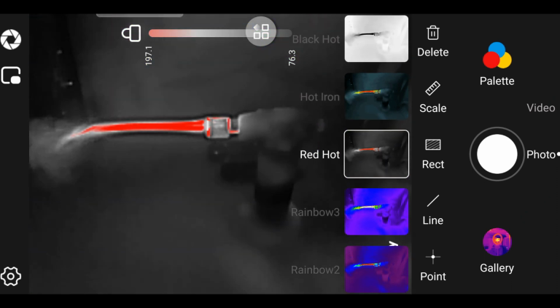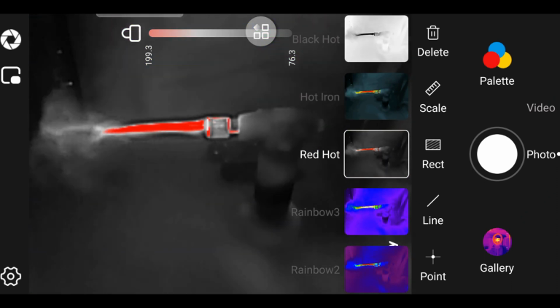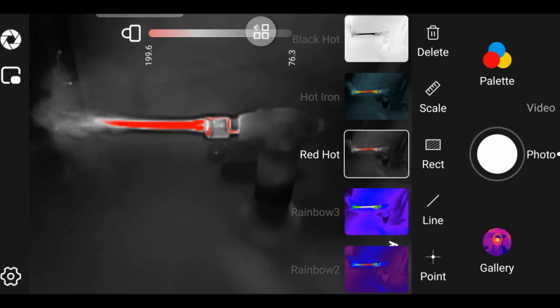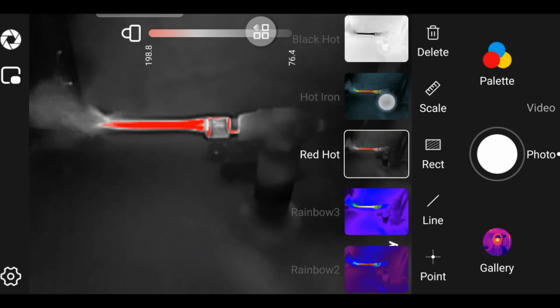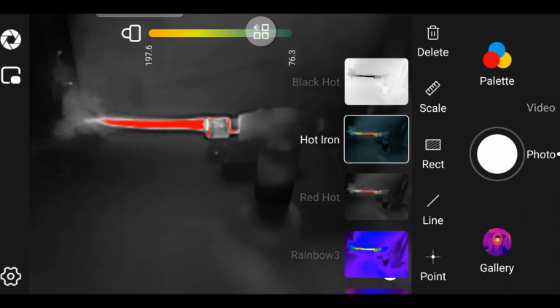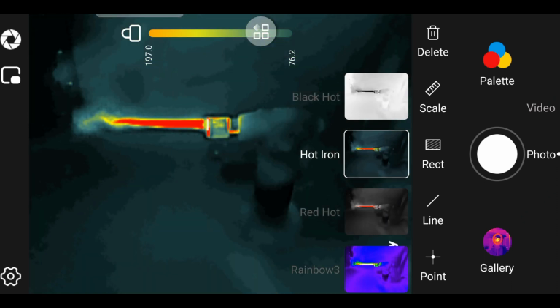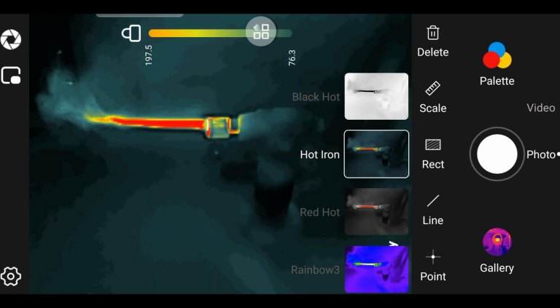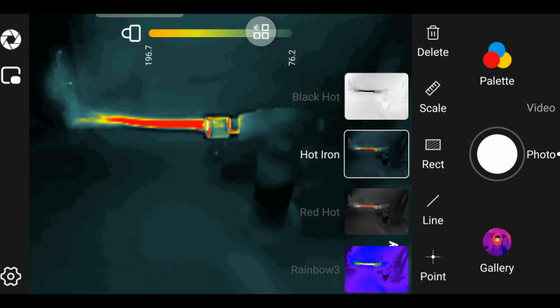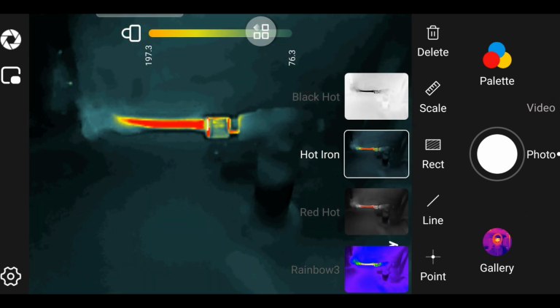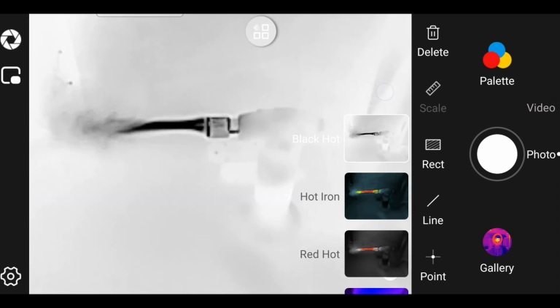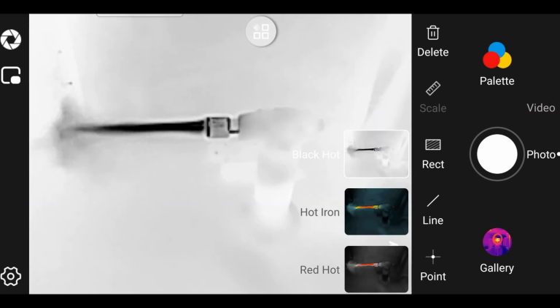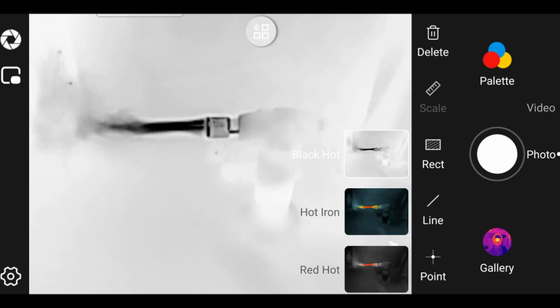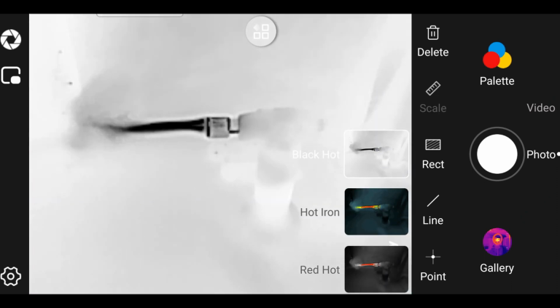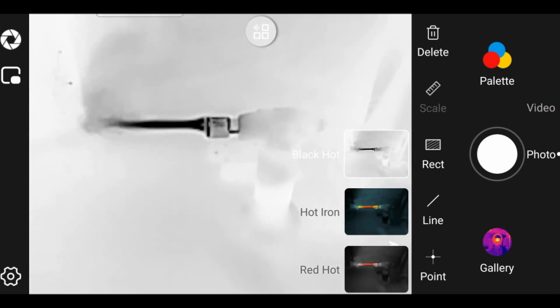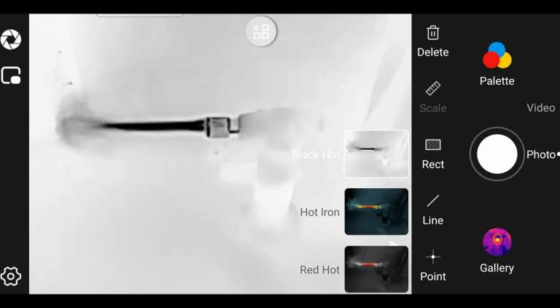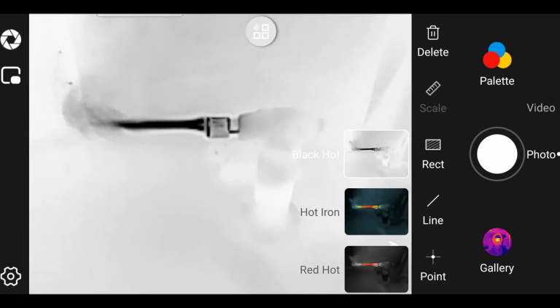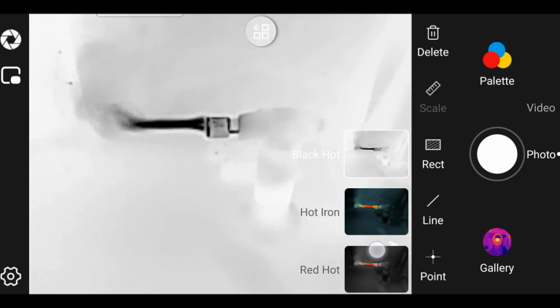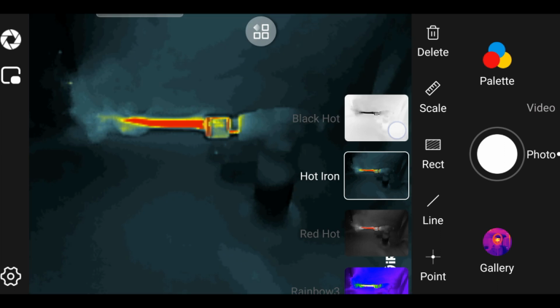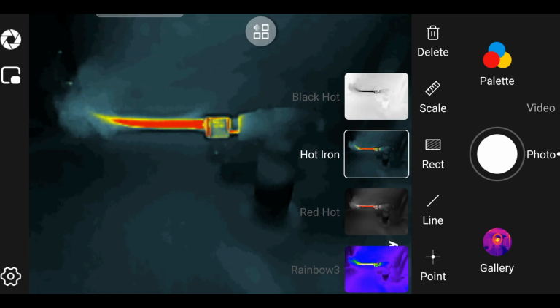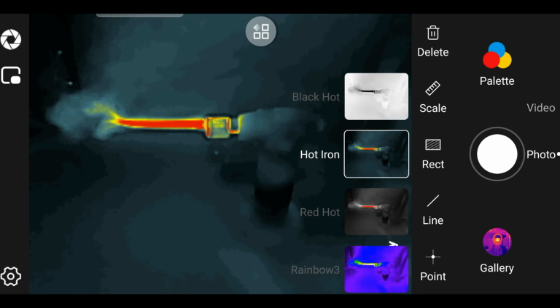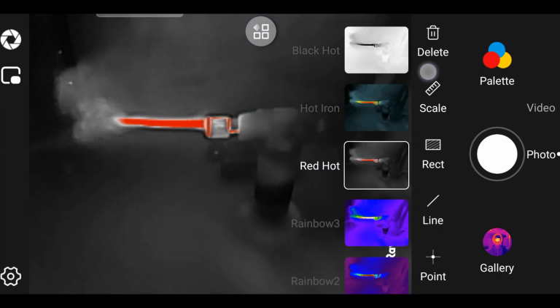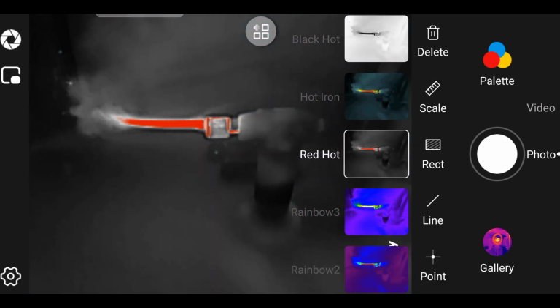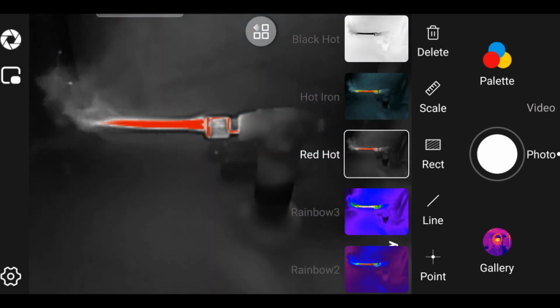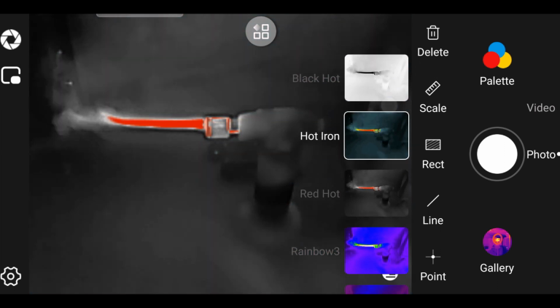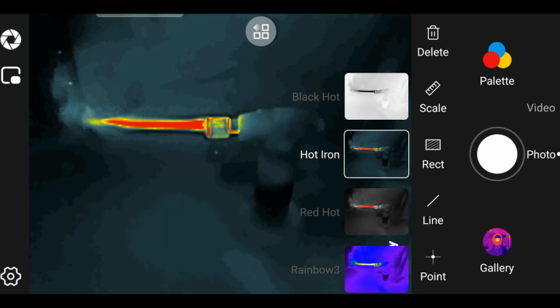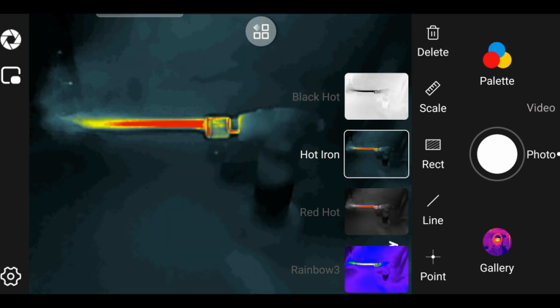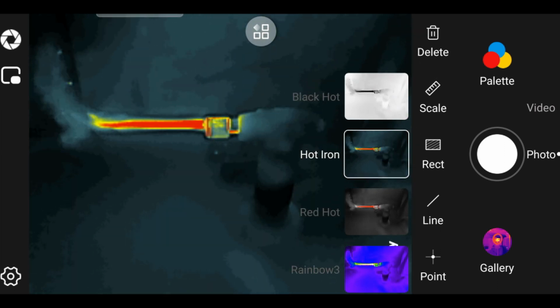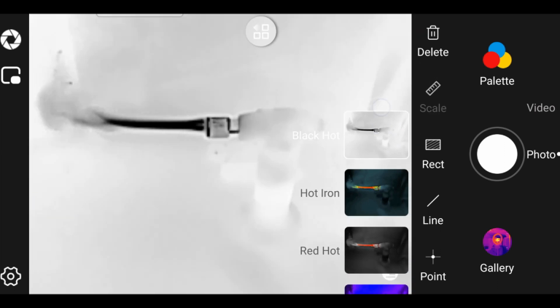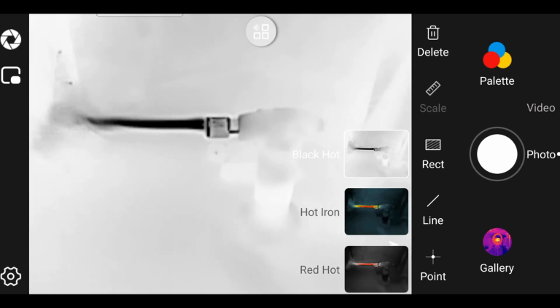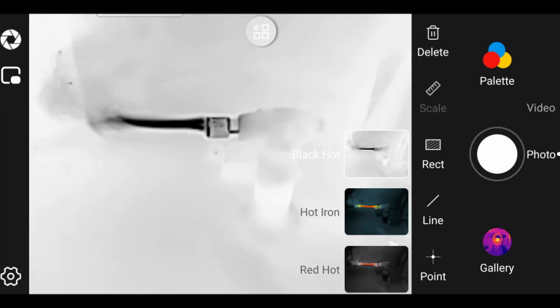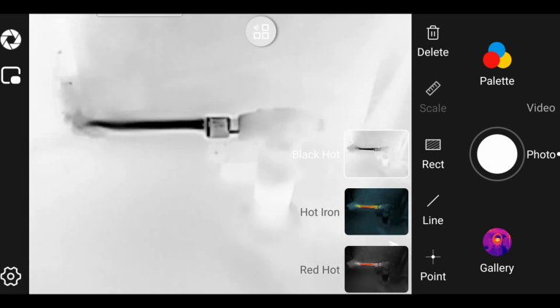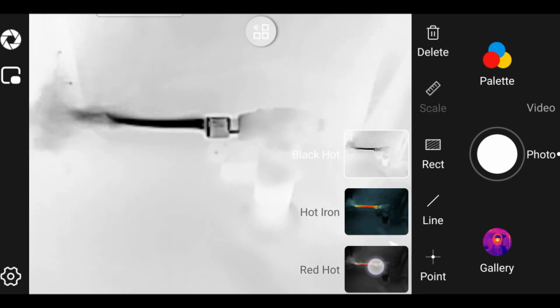There are 11 different pallets to choose from which makes for a unique viewing experience. I personally like to switch between the Iron Red, Rainbow 3, and Red Hot.